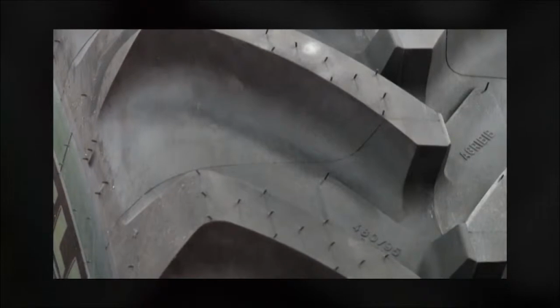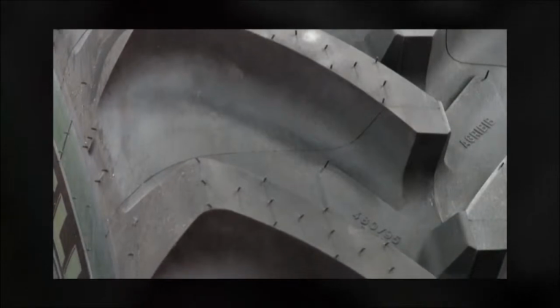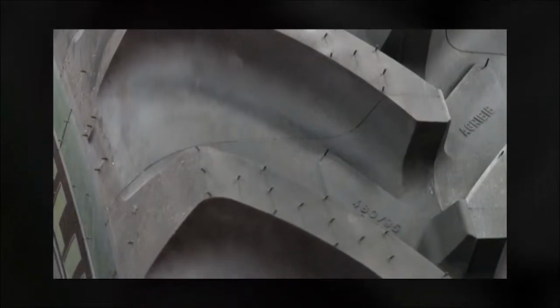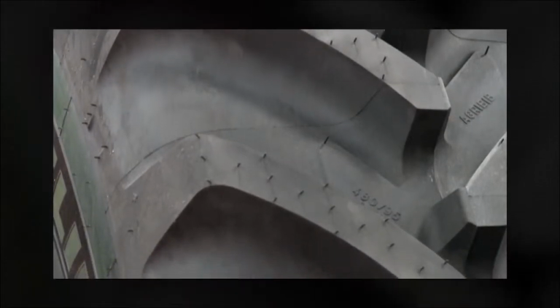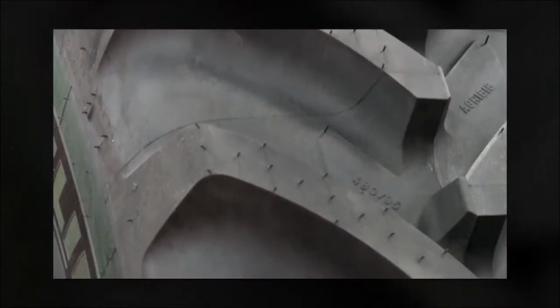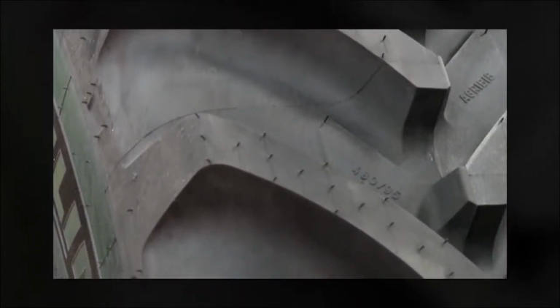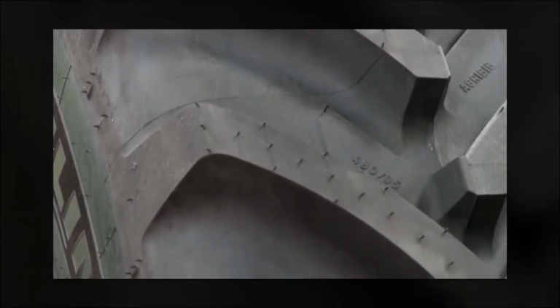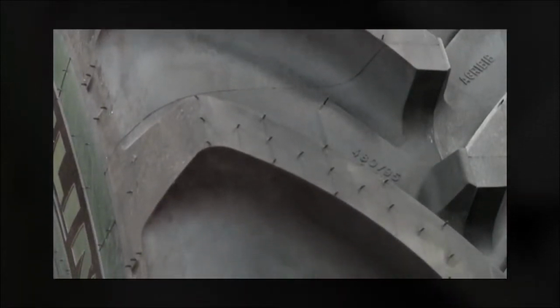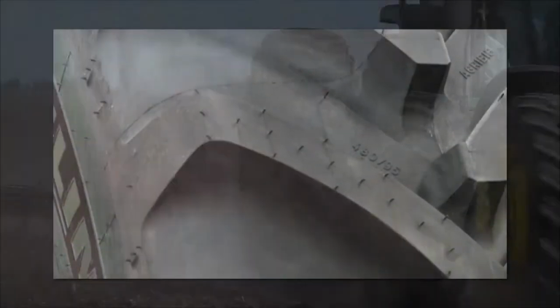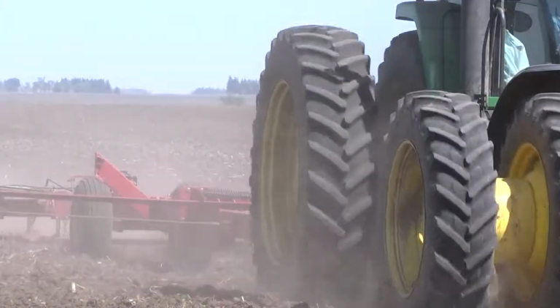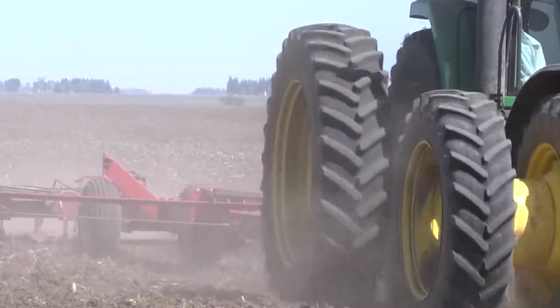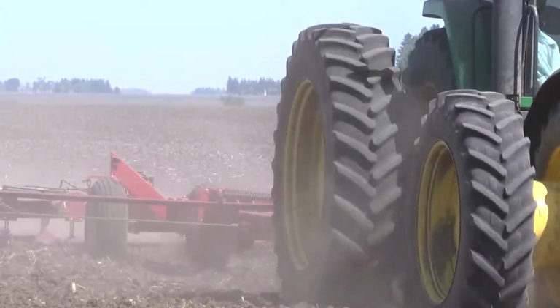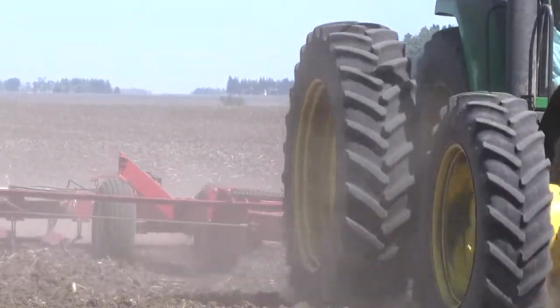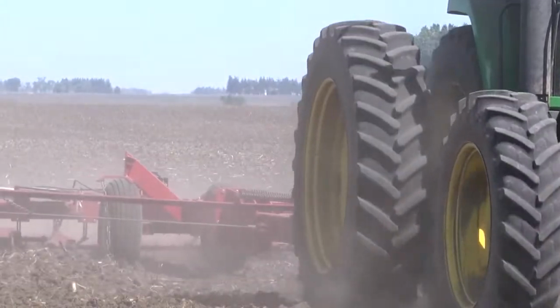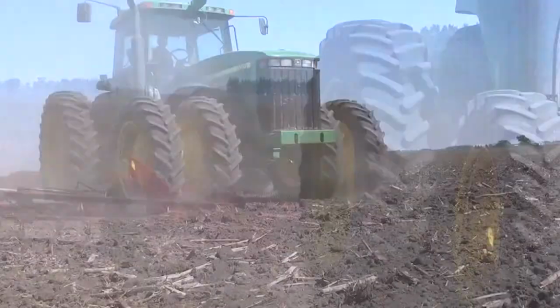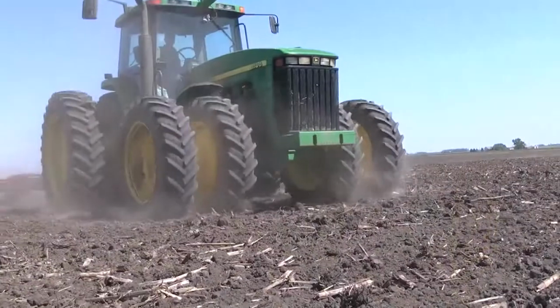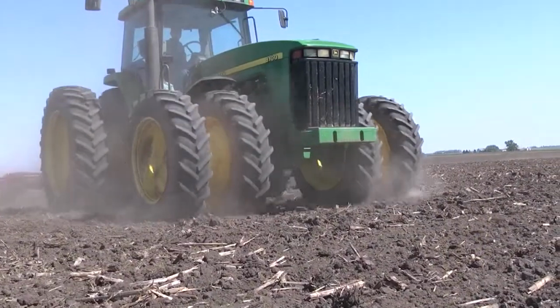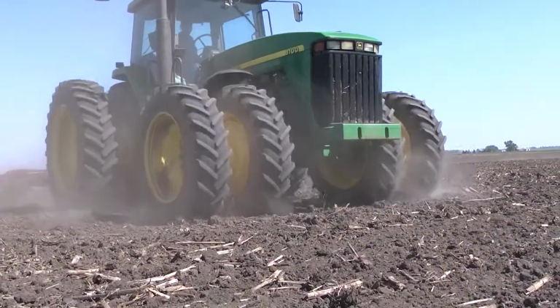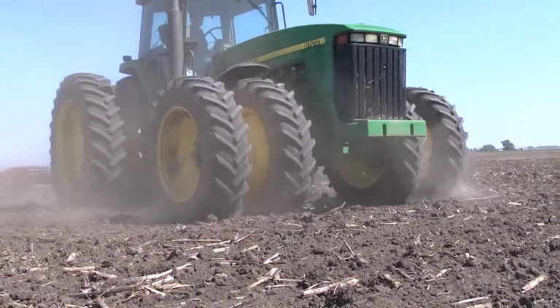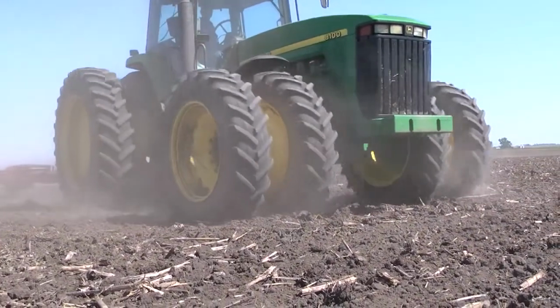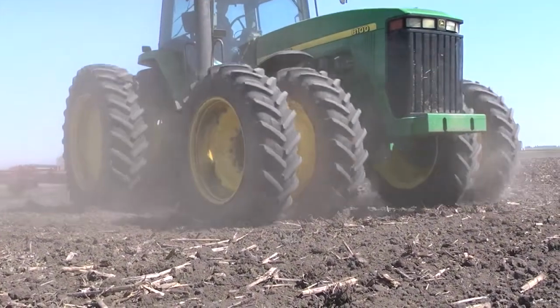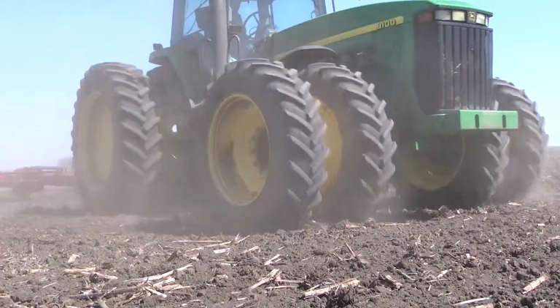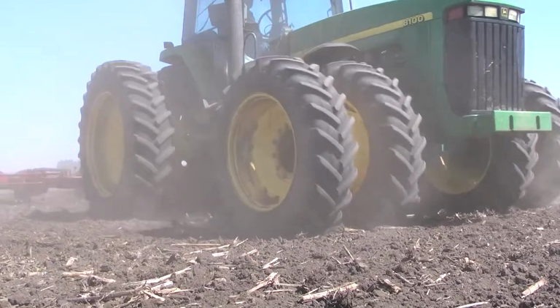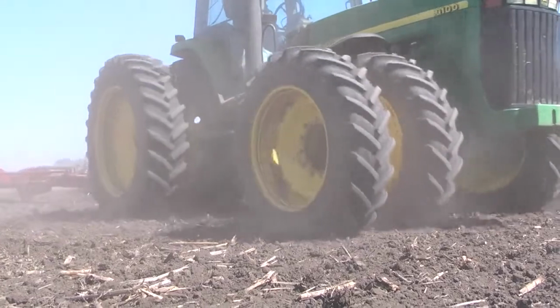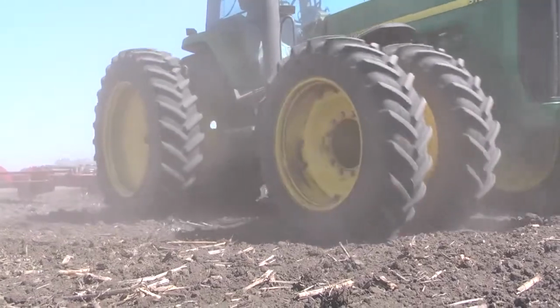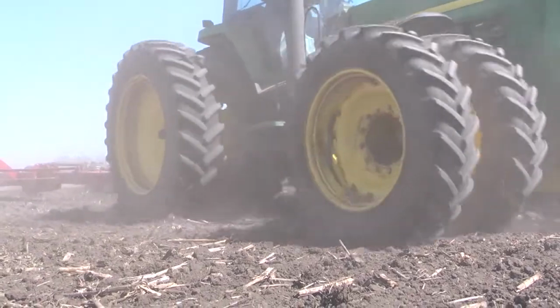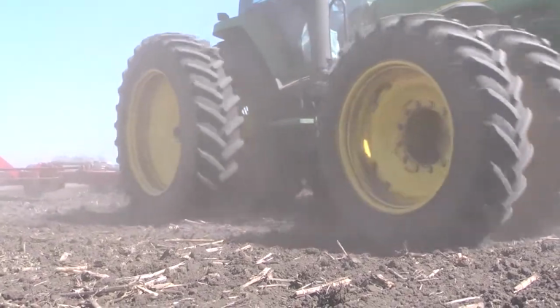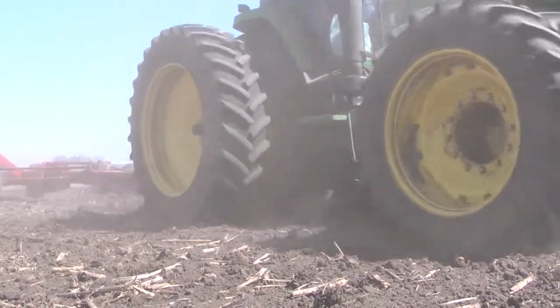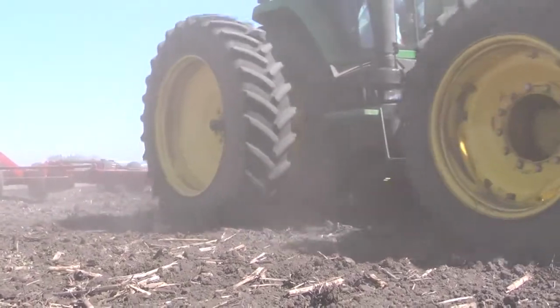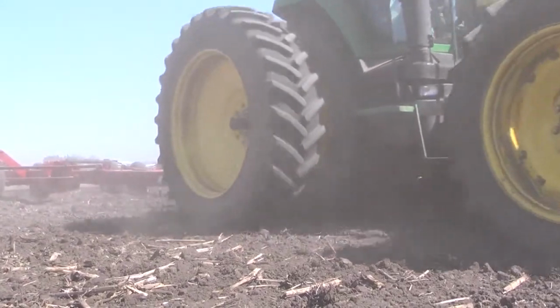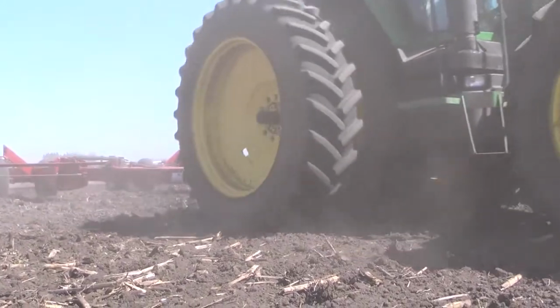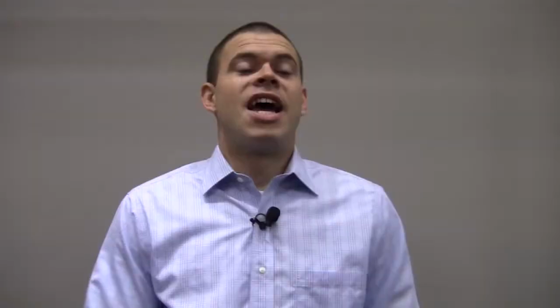Once a new tire product has passed these tests, it is further monitored in farm fields, according to James Crouch, a farming tire specialist with Michelin.